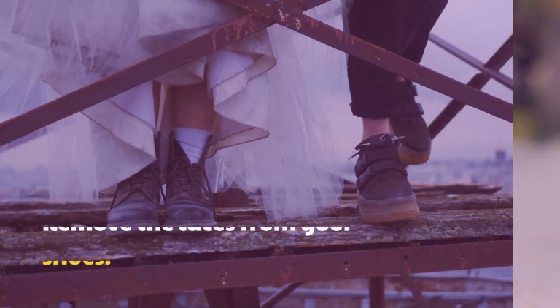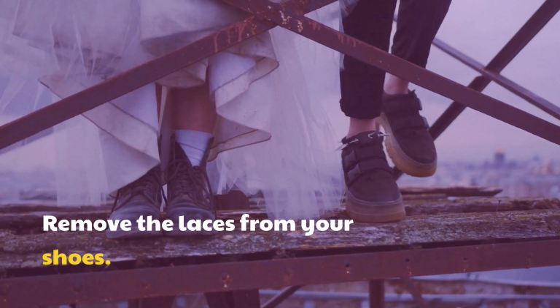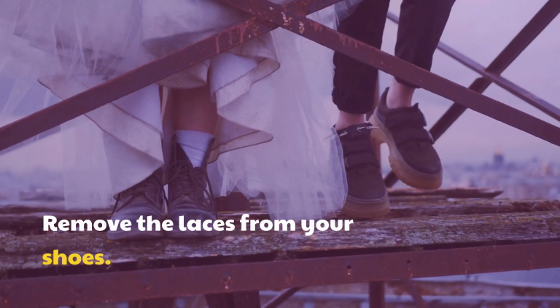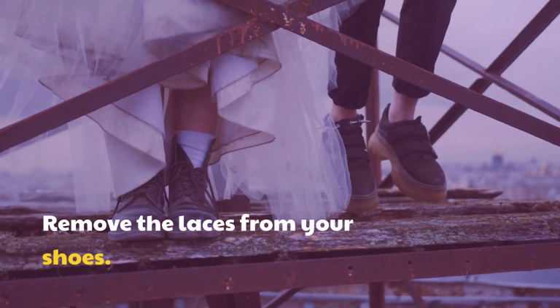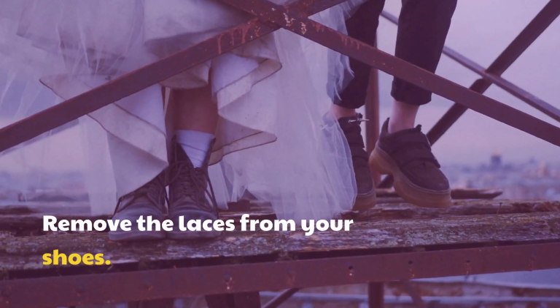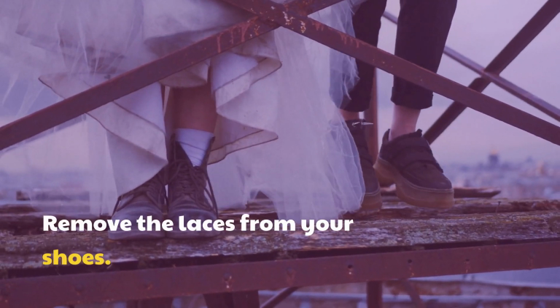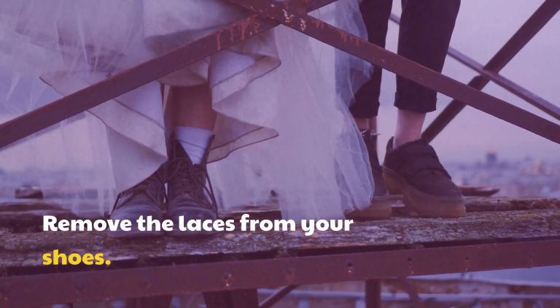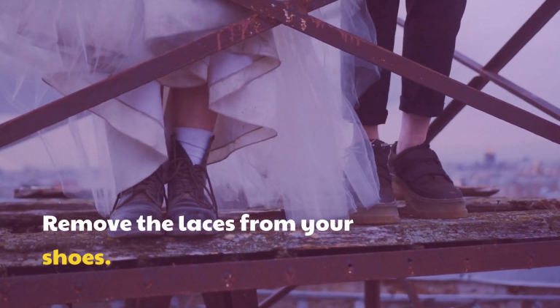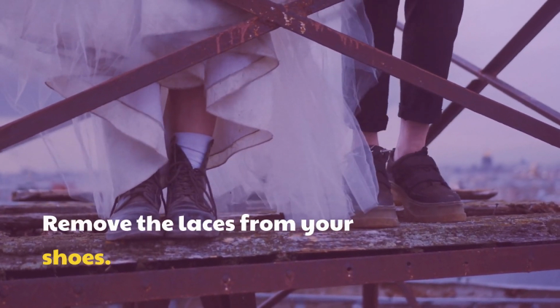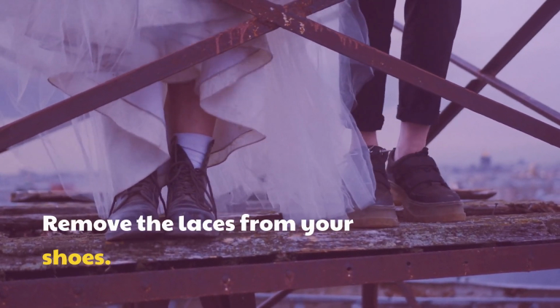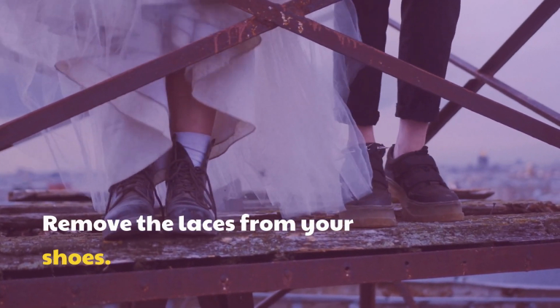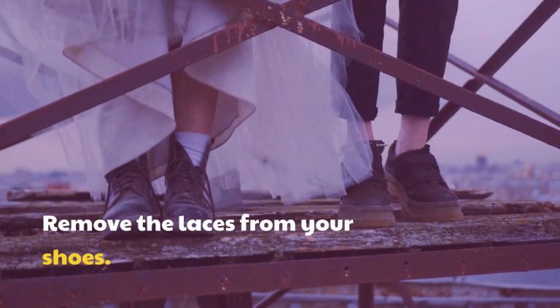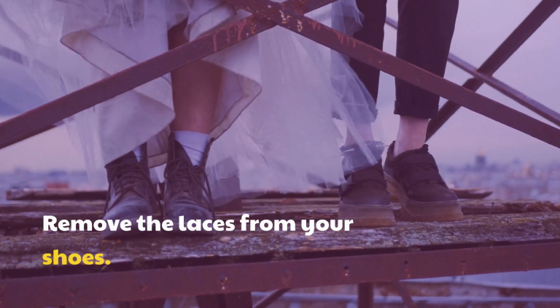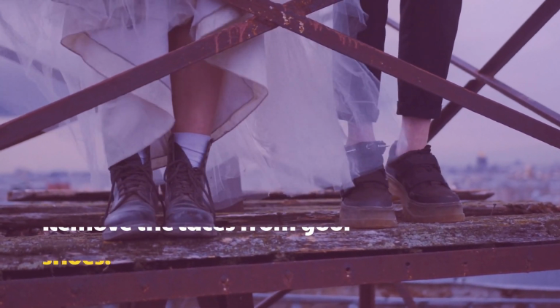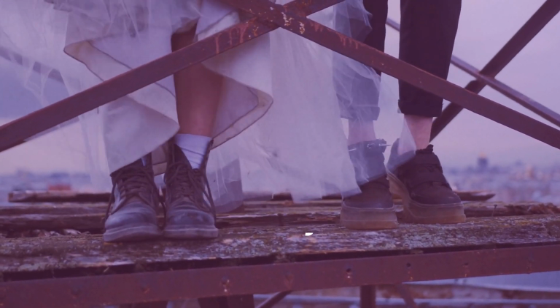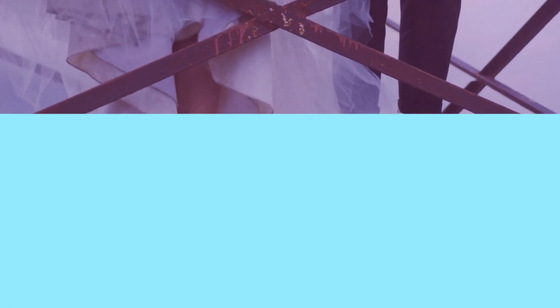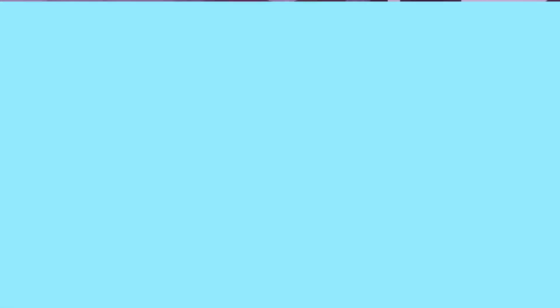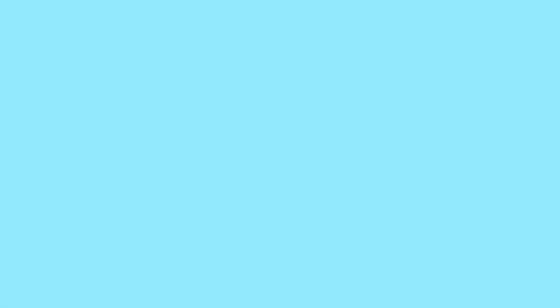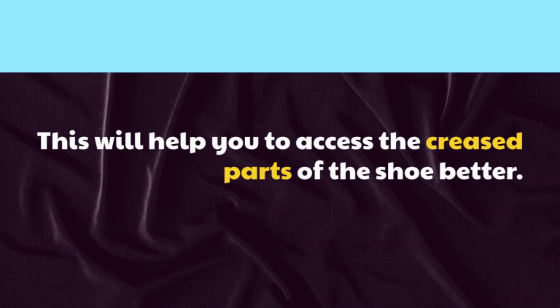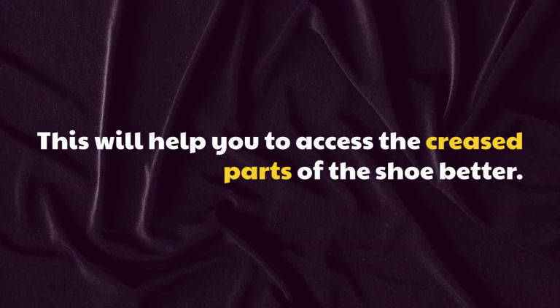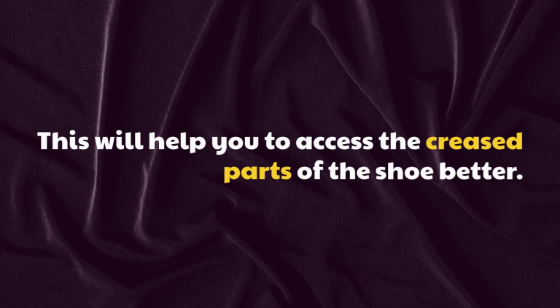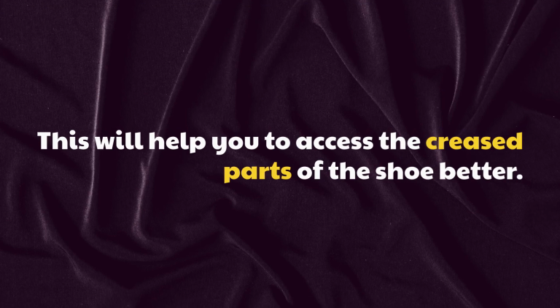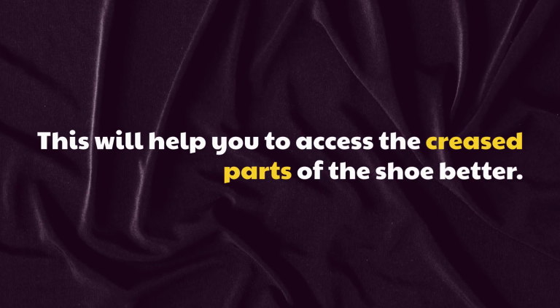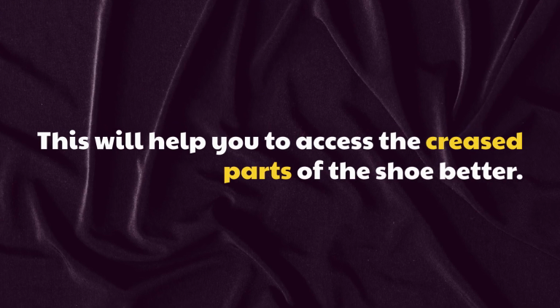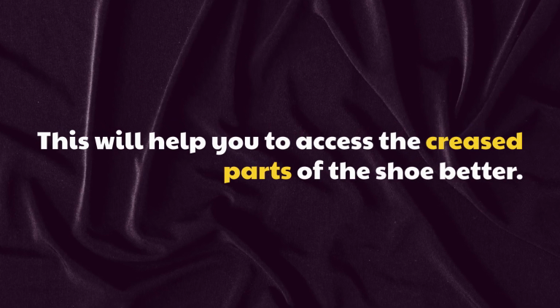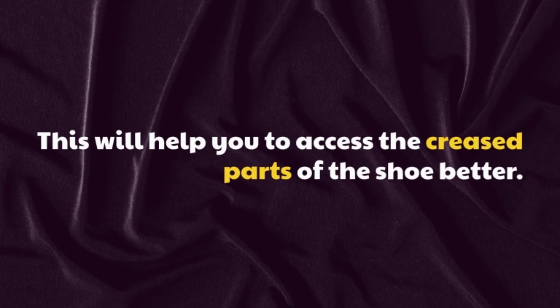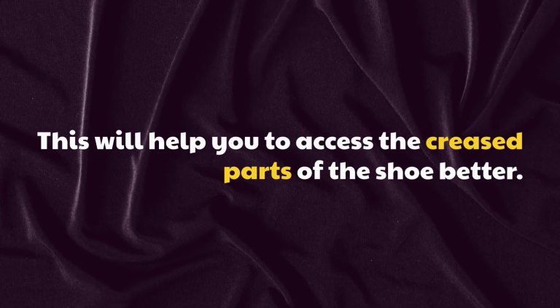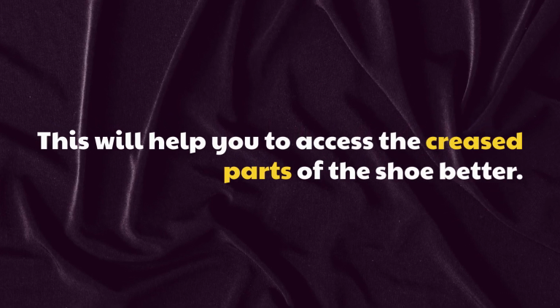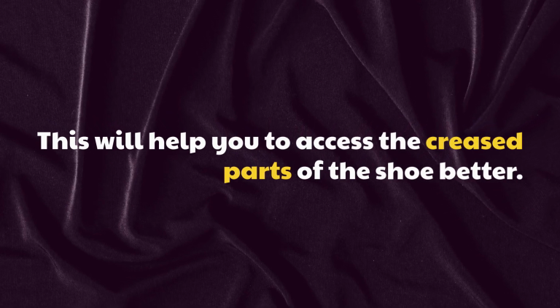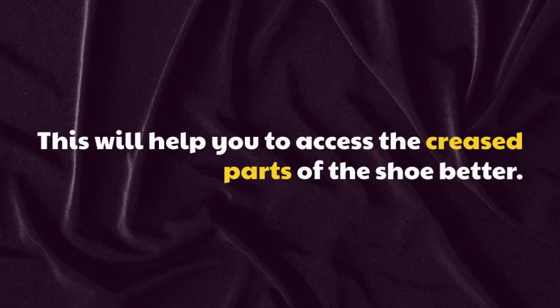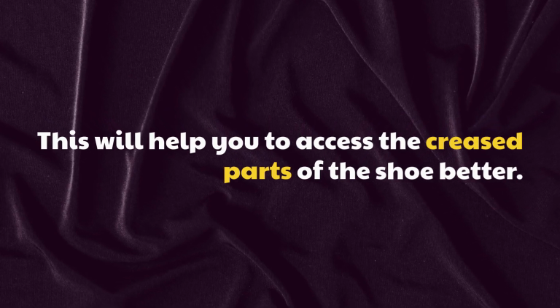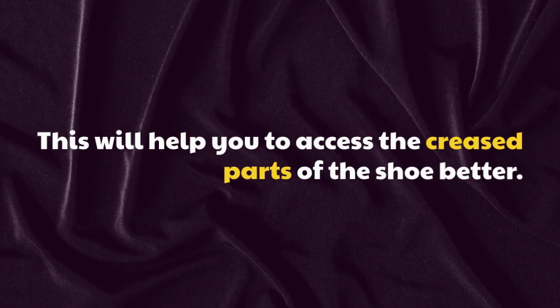Remove the laces from your shoes. This will help you to access the creased parts of the shoe better.